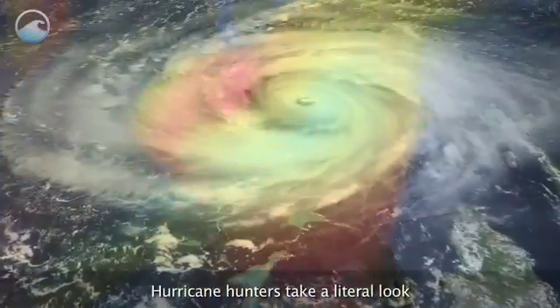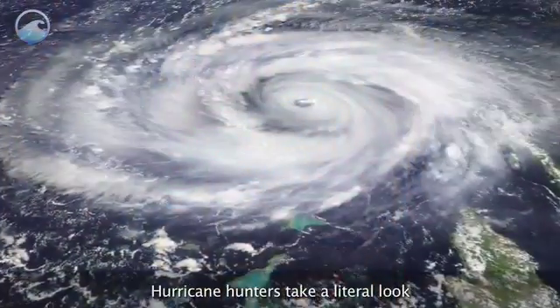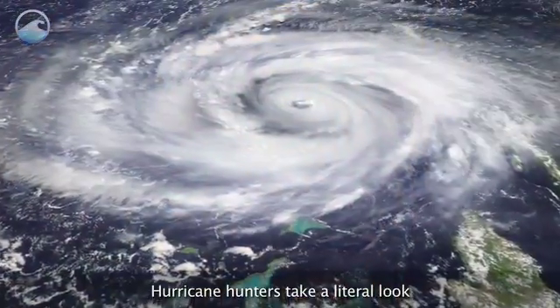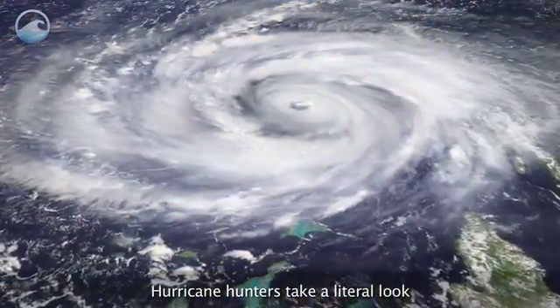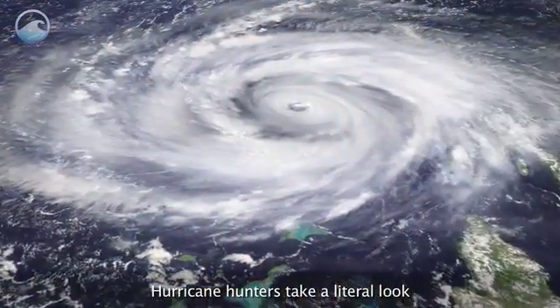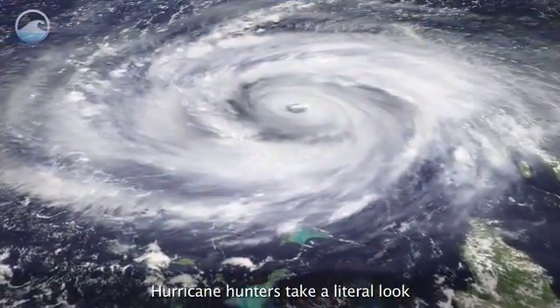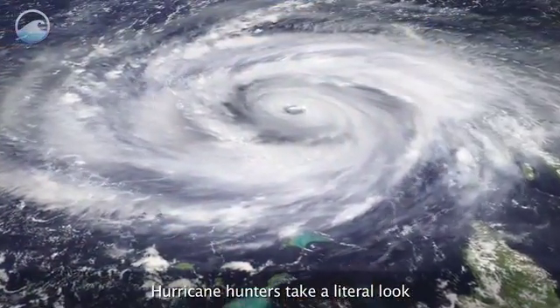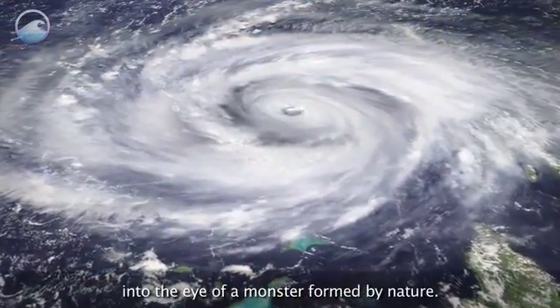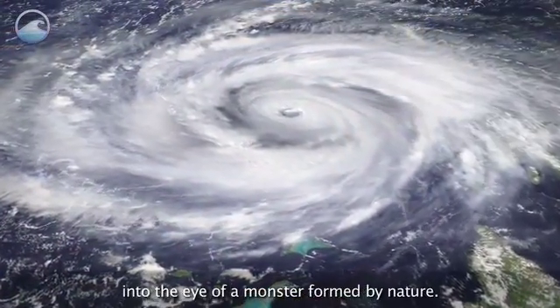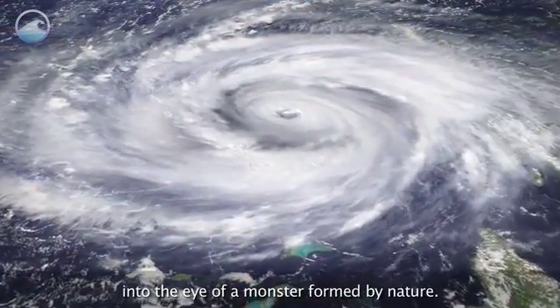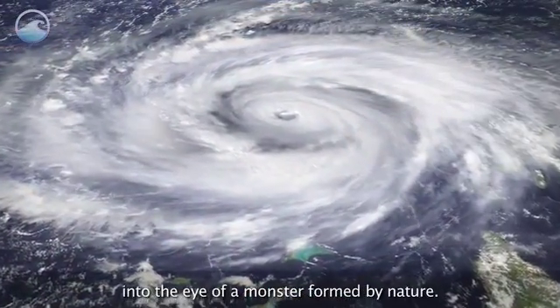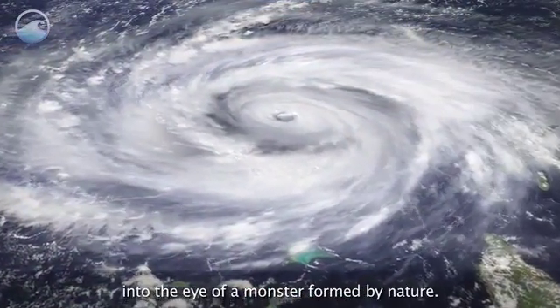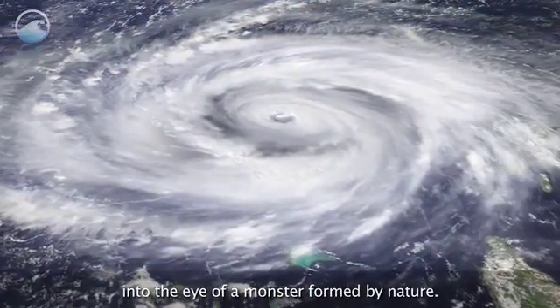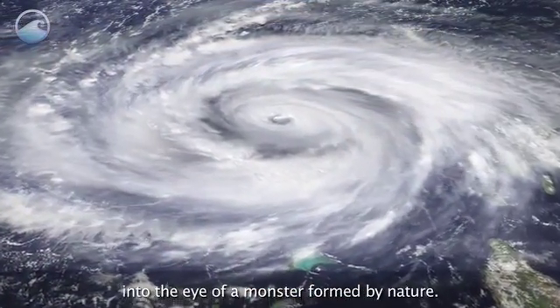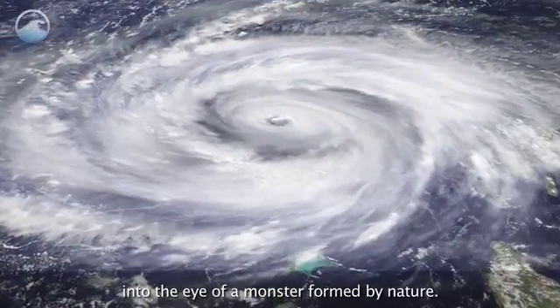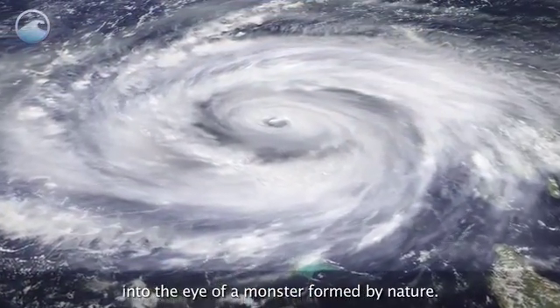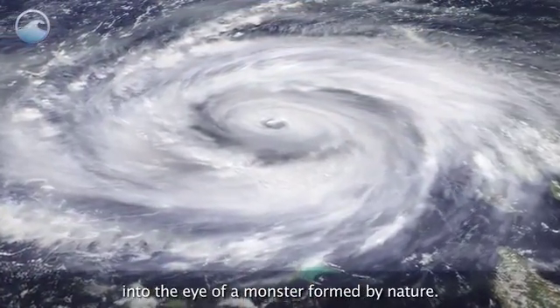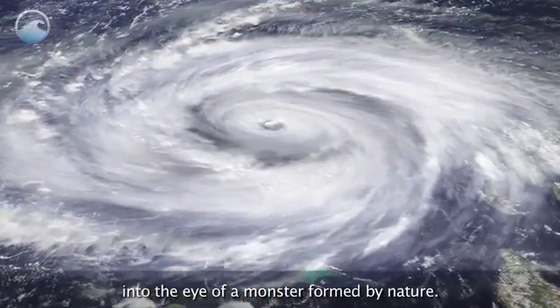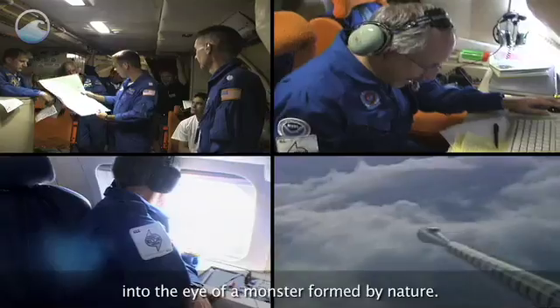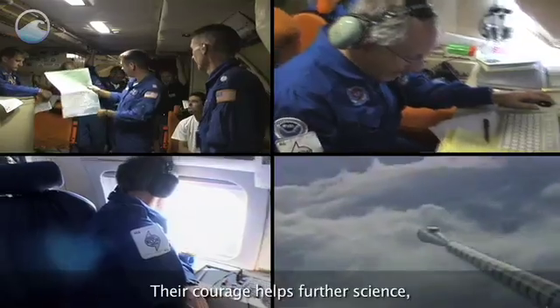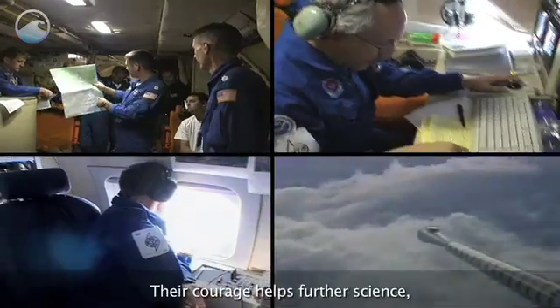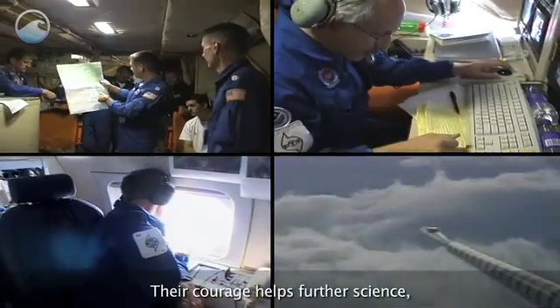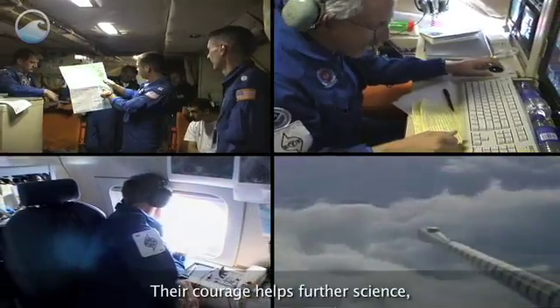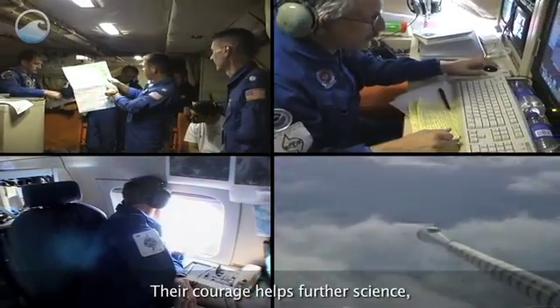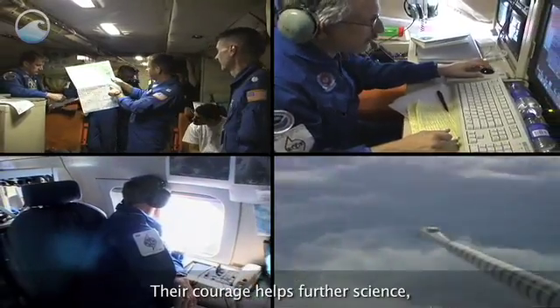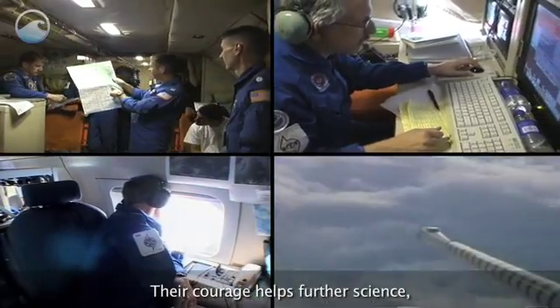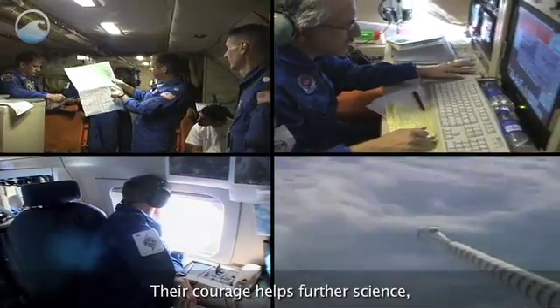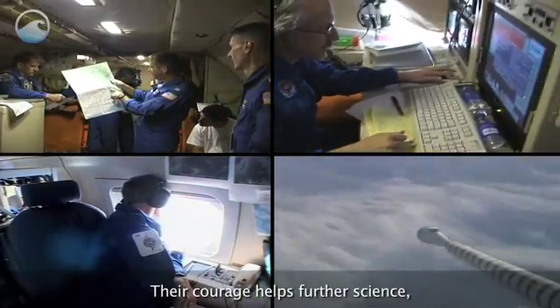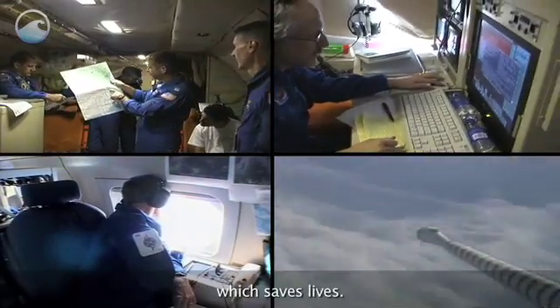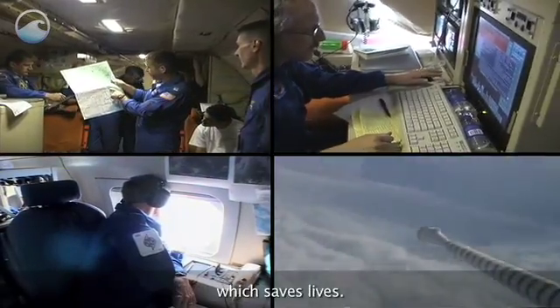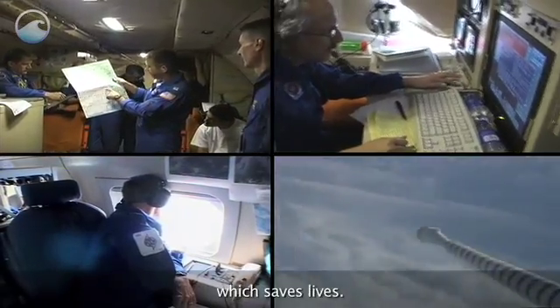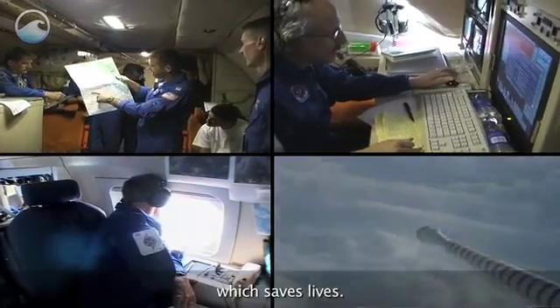Hurricane hunters take a literal look into the eye of a monster formed by nature. Their courage helps further science, which saves lives.